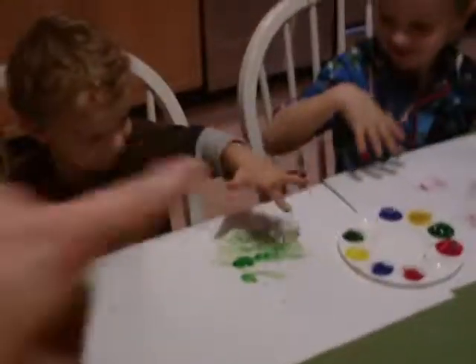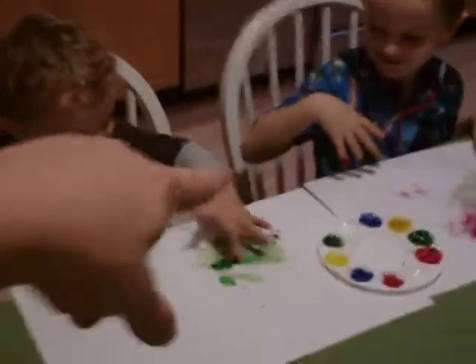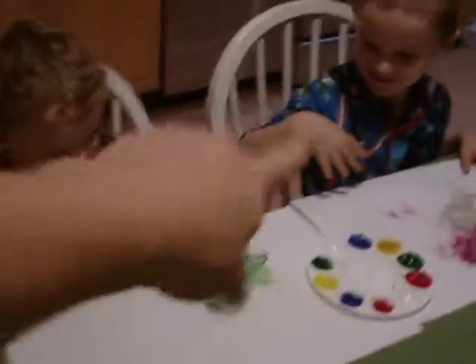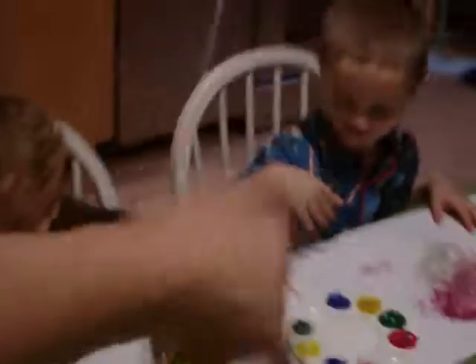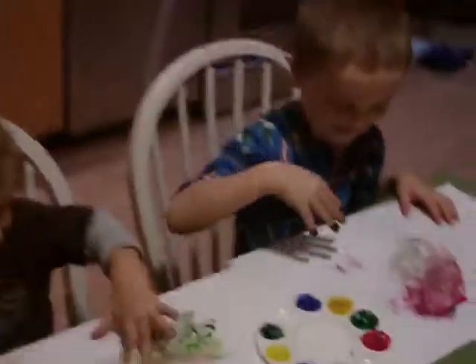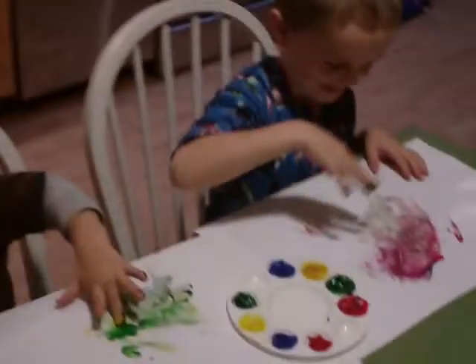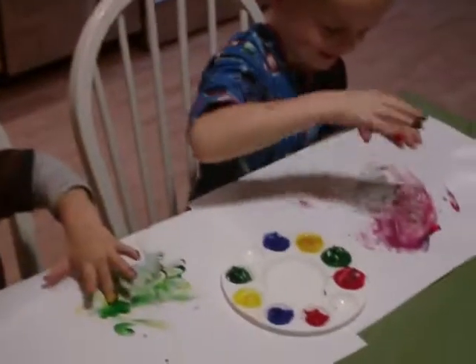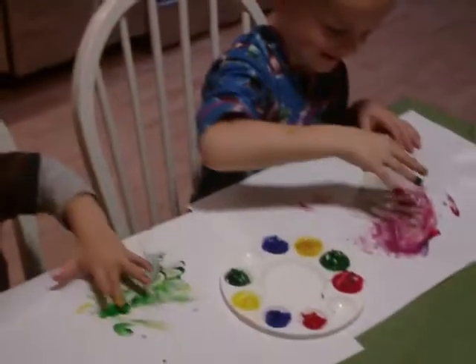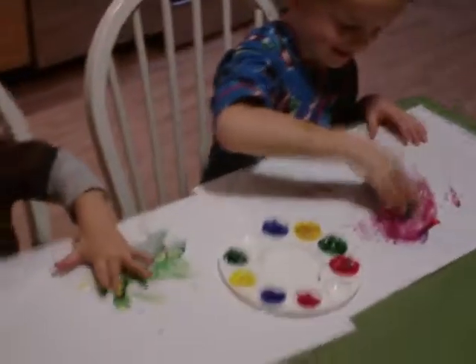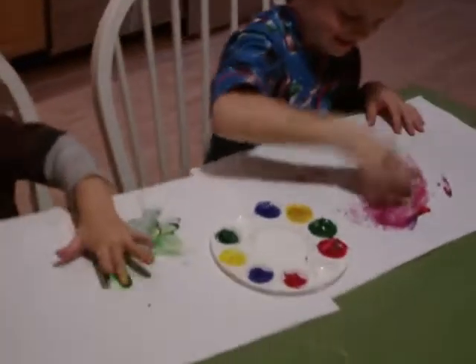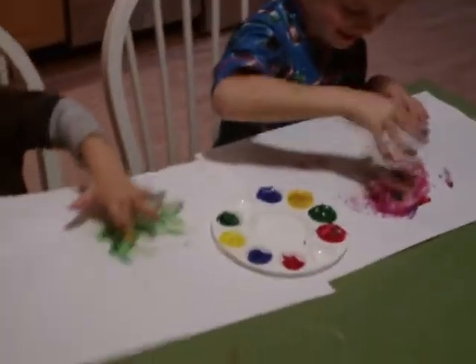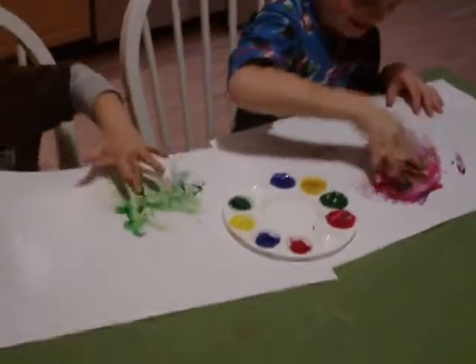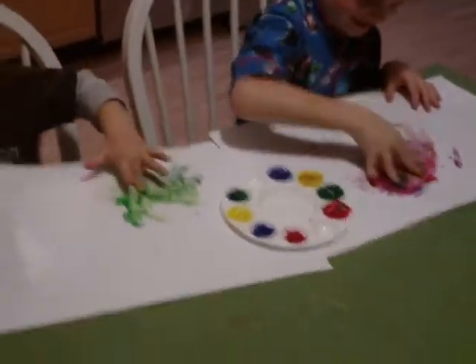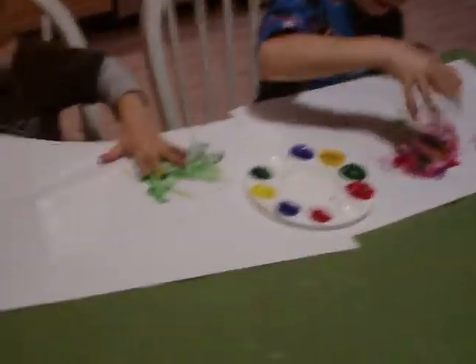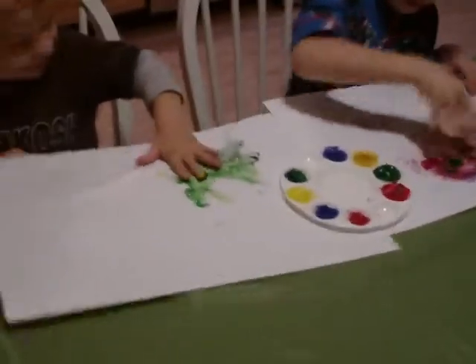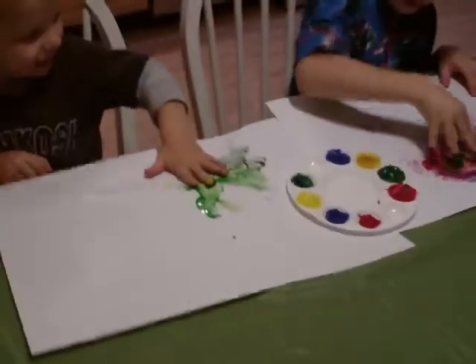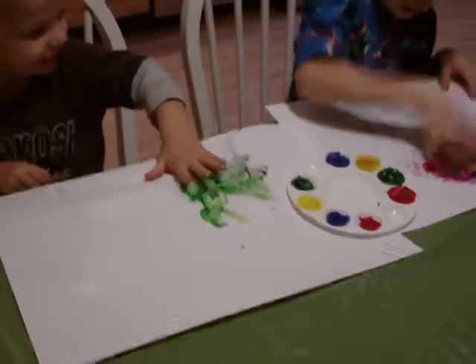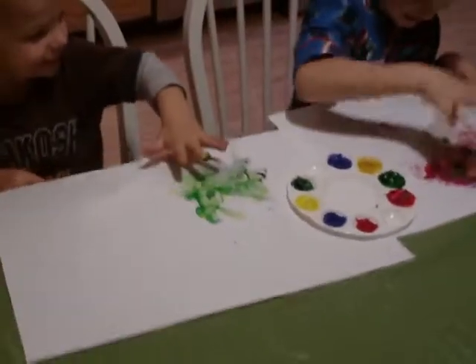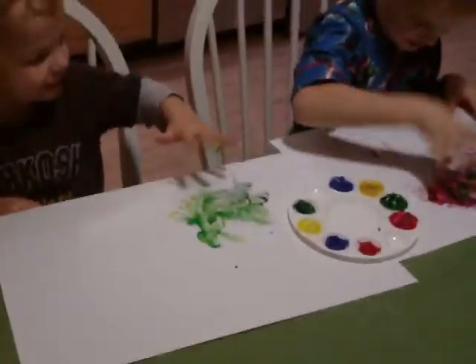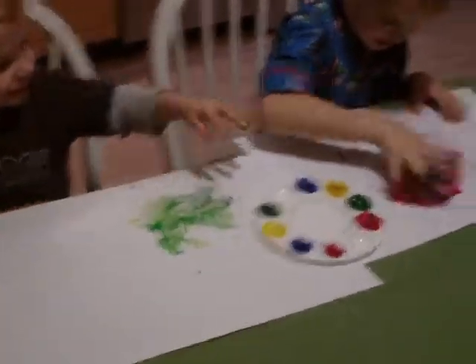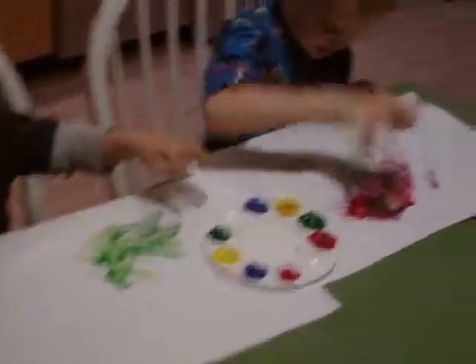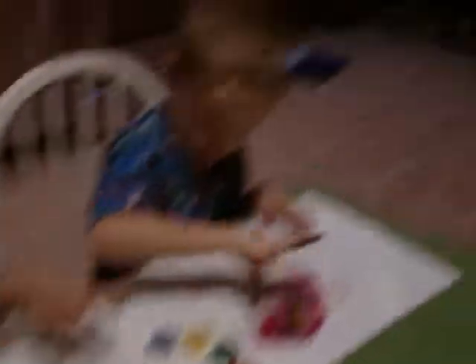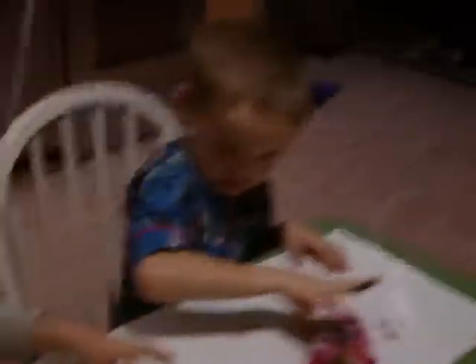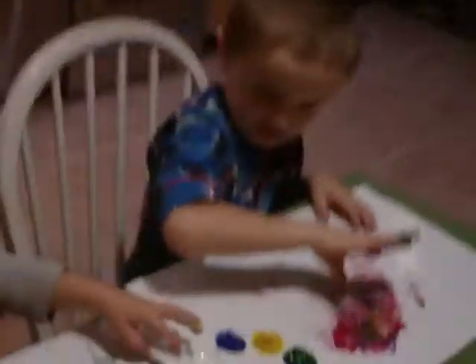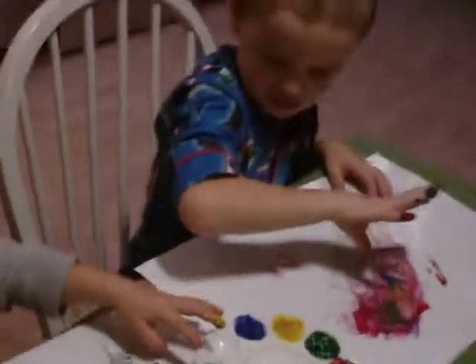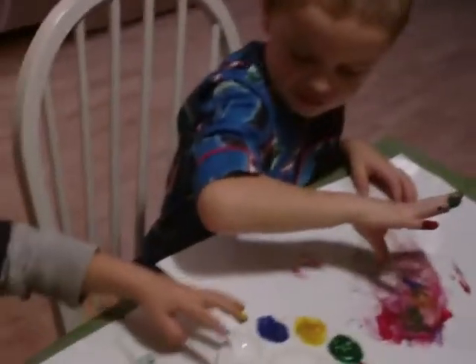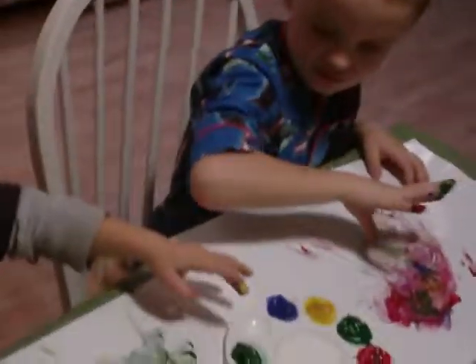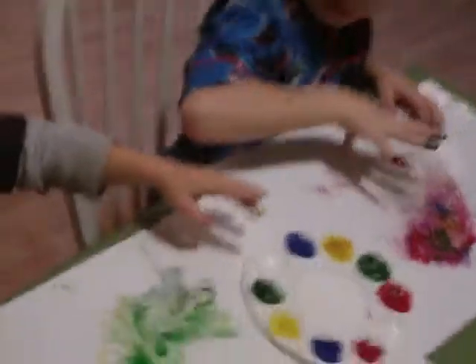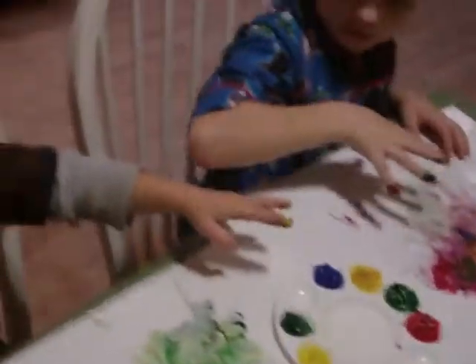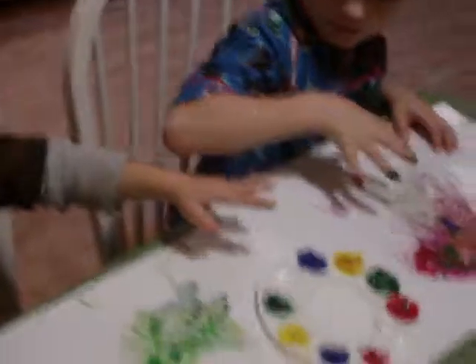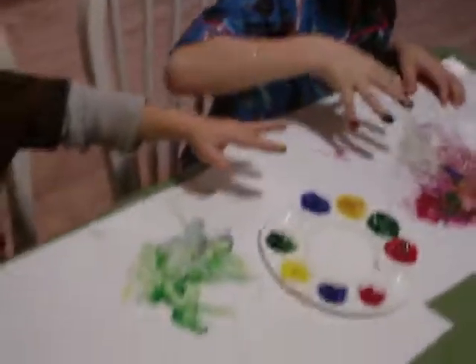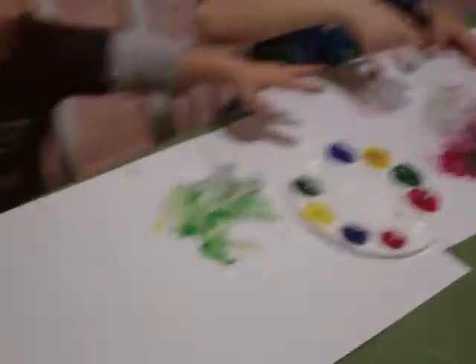Aiden, use this hand, honey. Are you gonna use this hand to paint too?